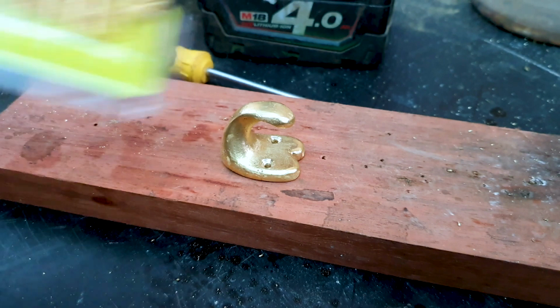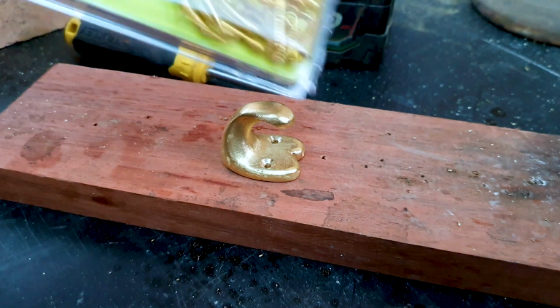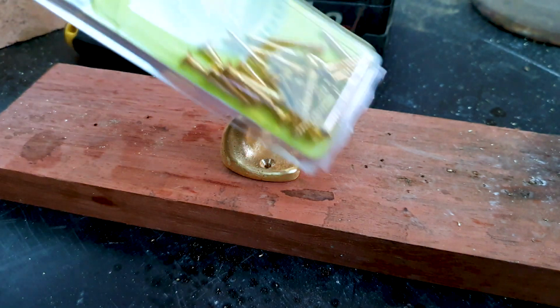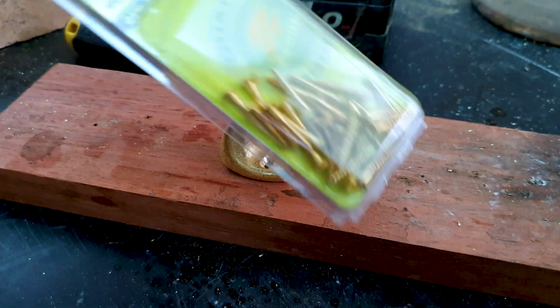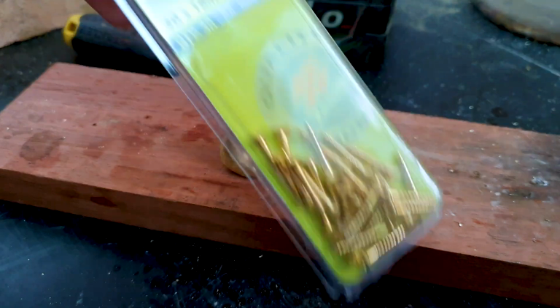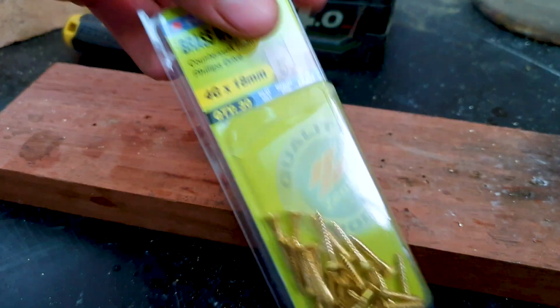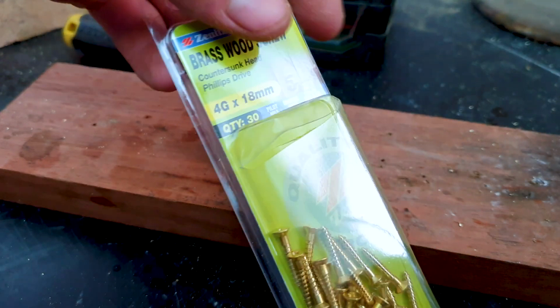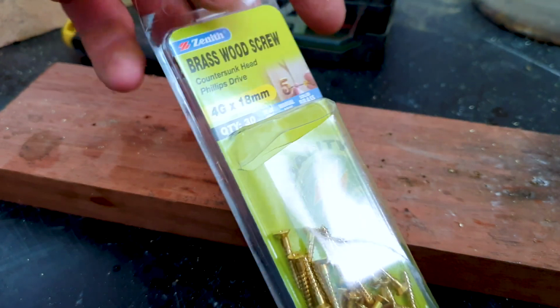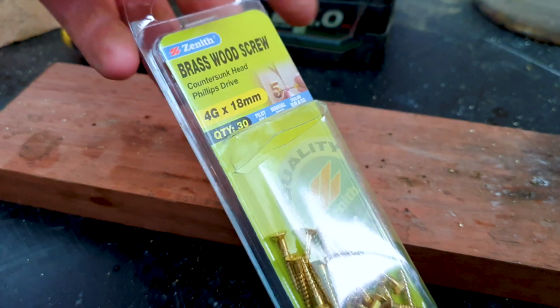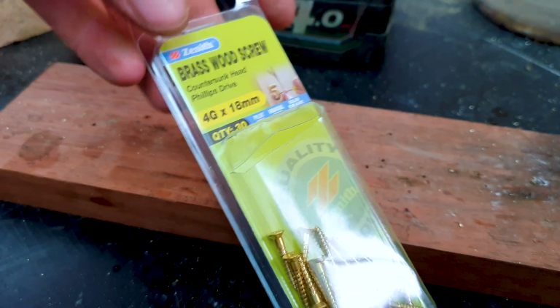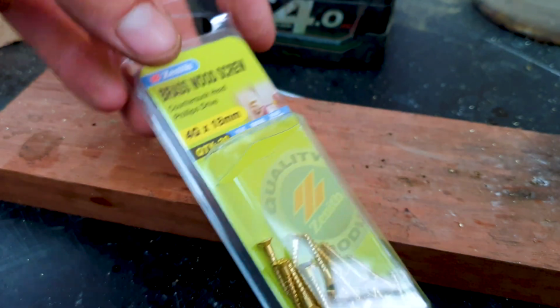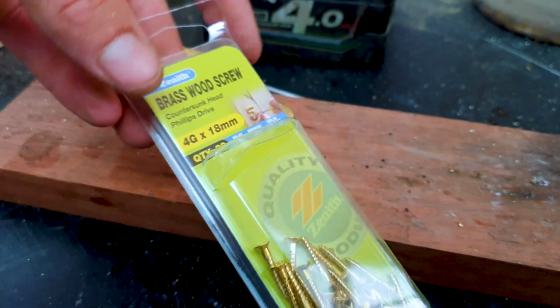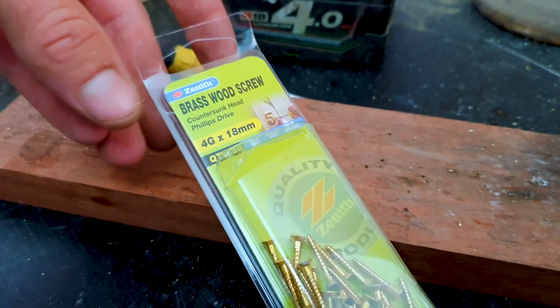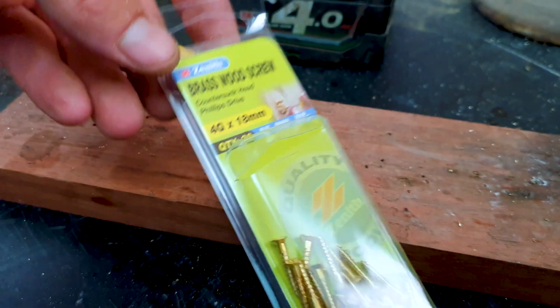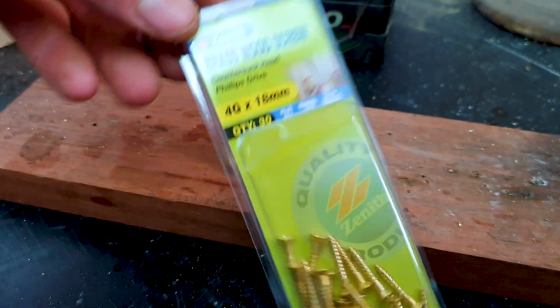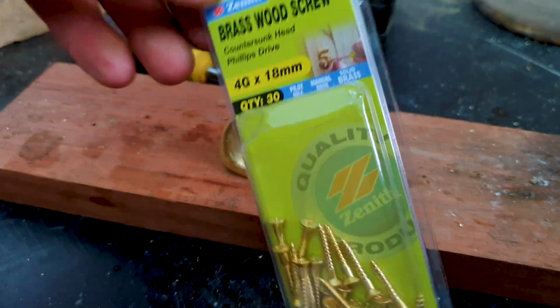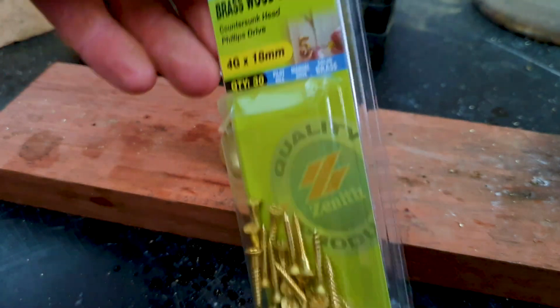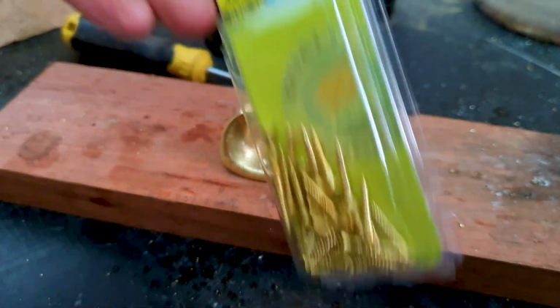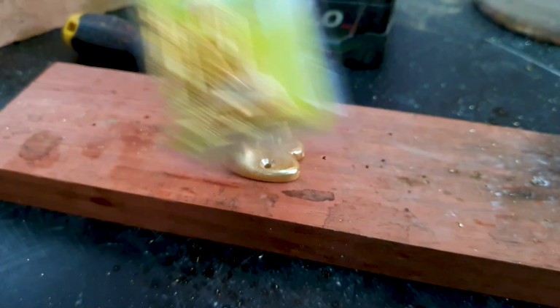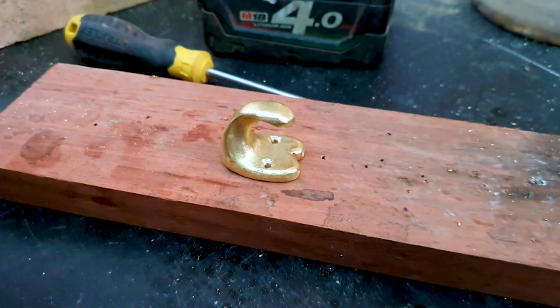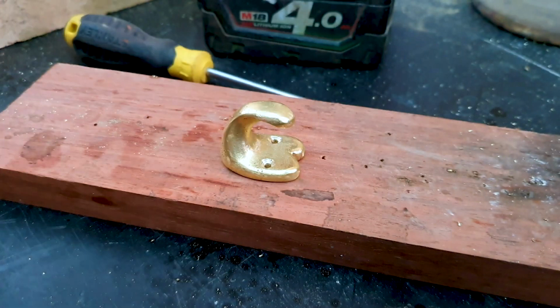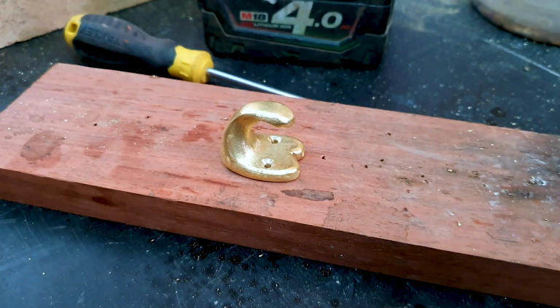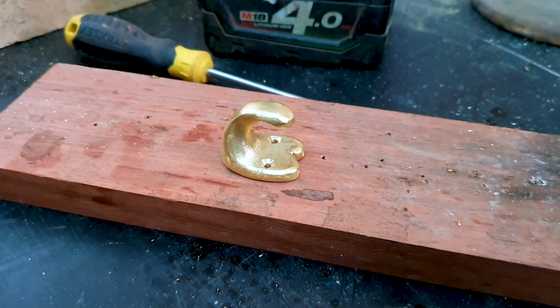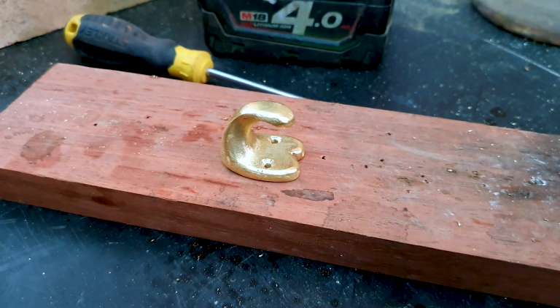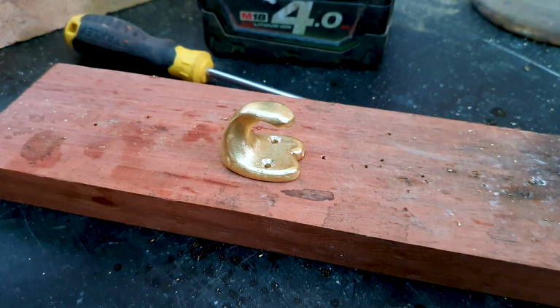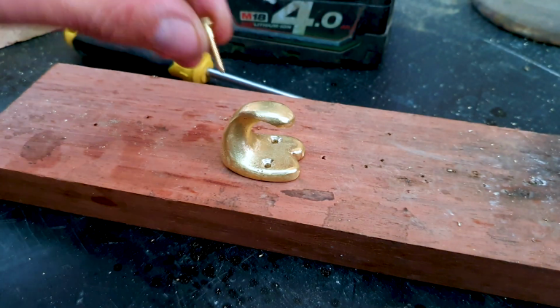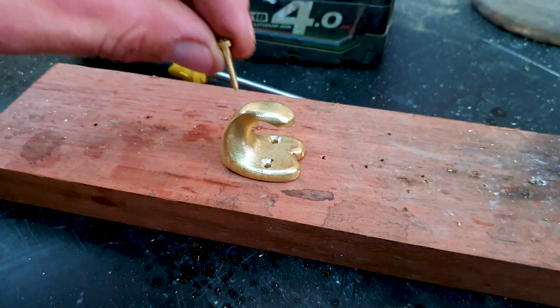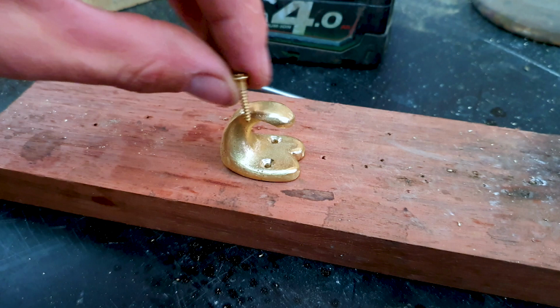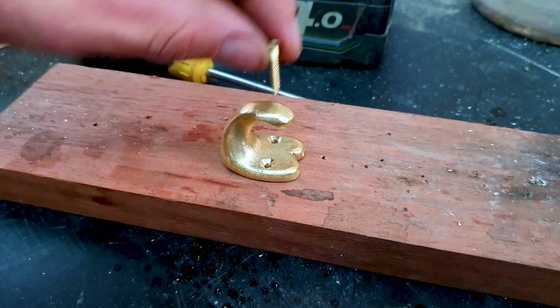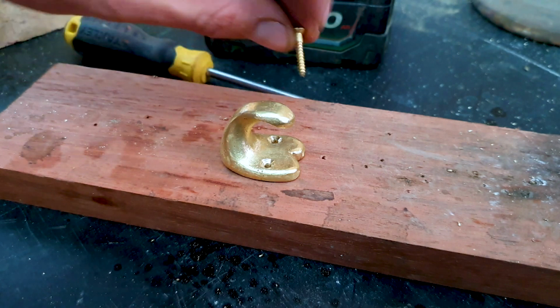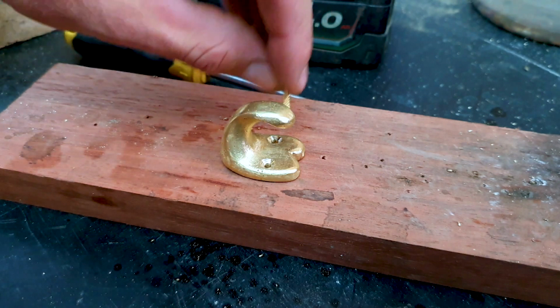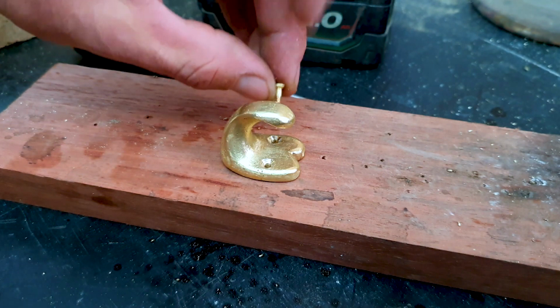Here I've got some brass wood screws that I'm going to thread through so it's all the same colour and looks quite neat.